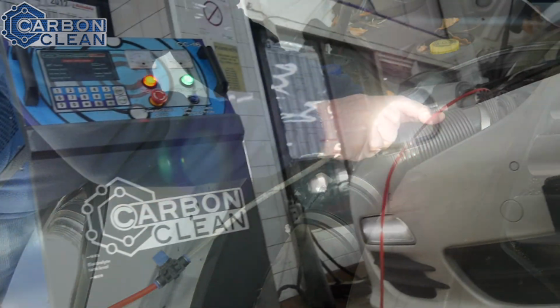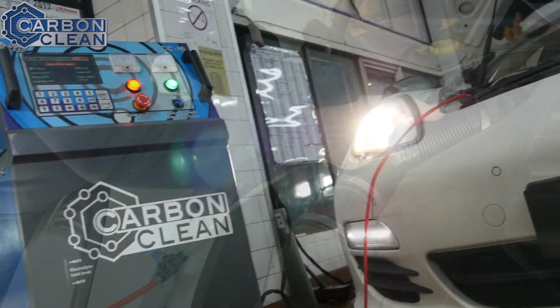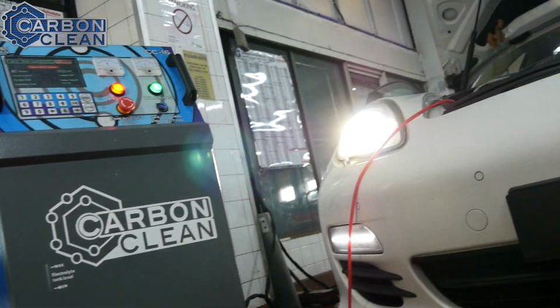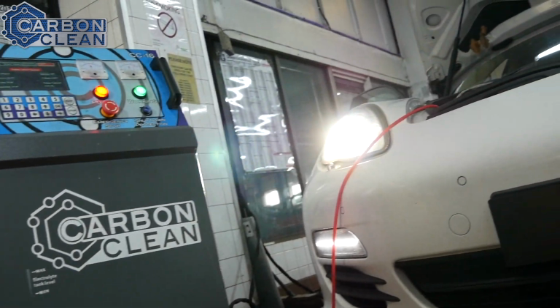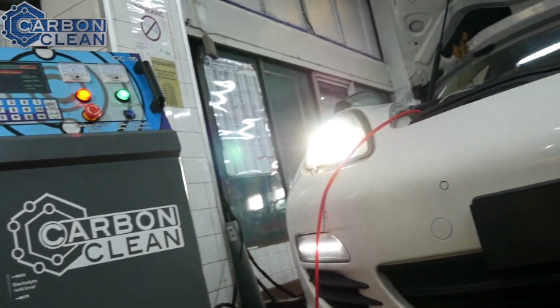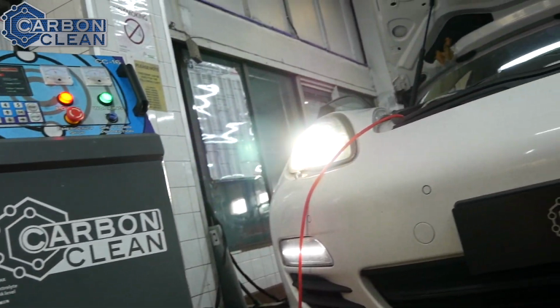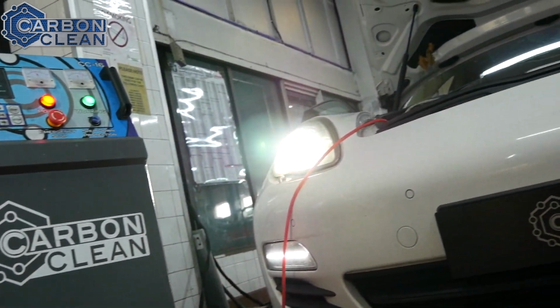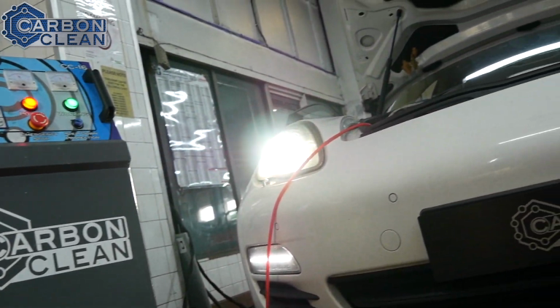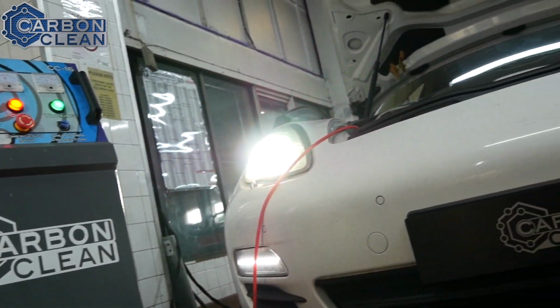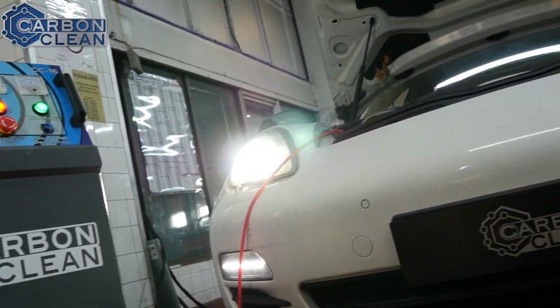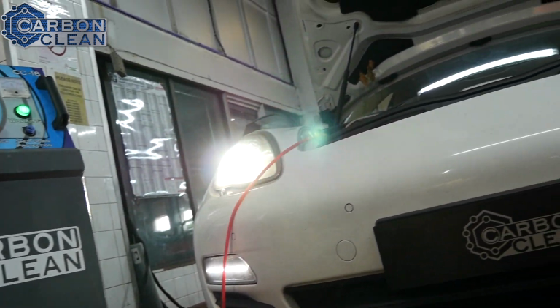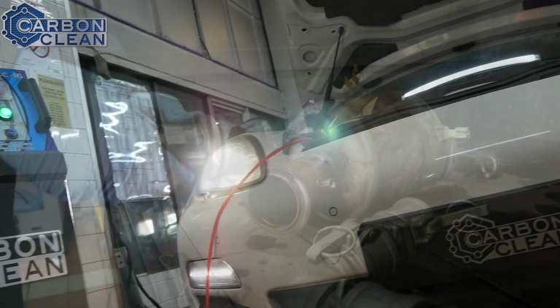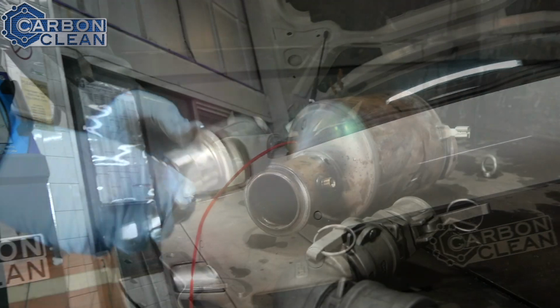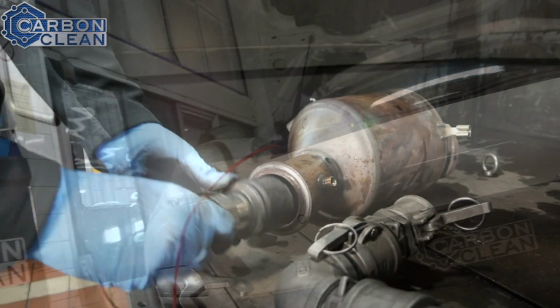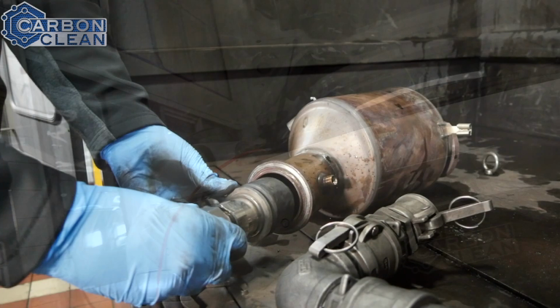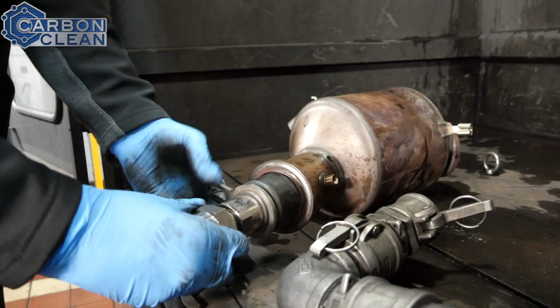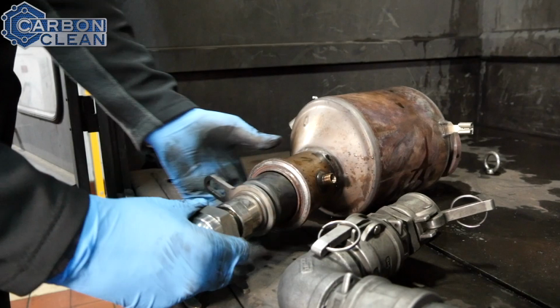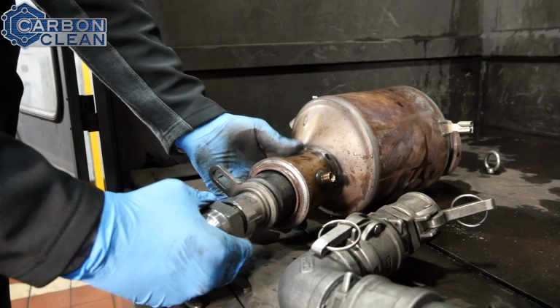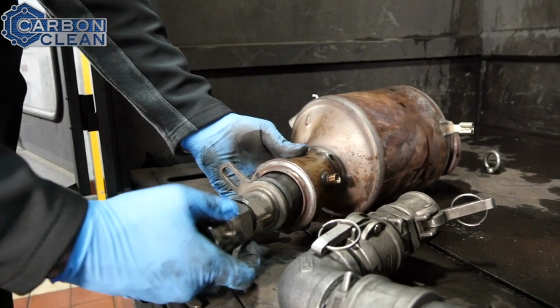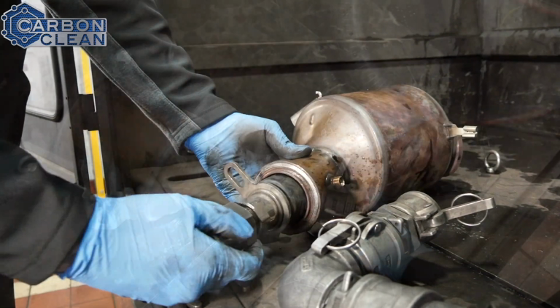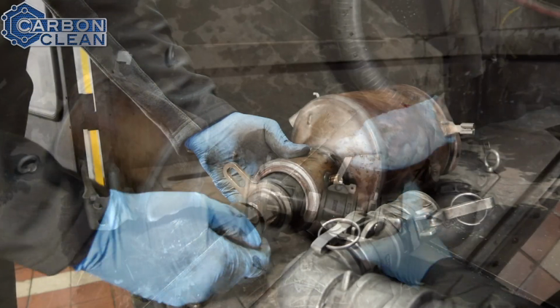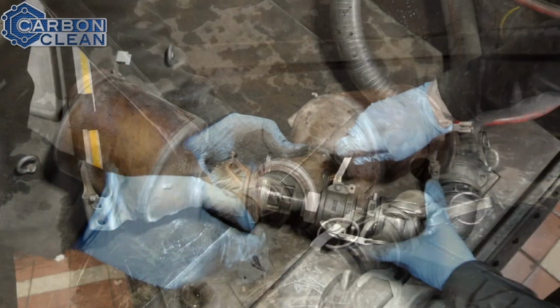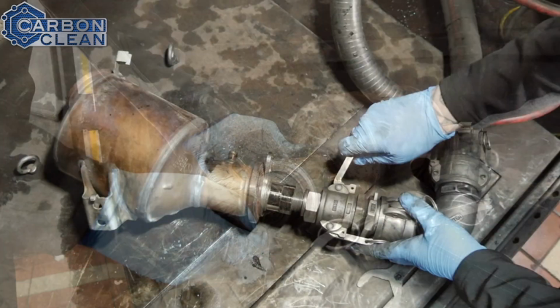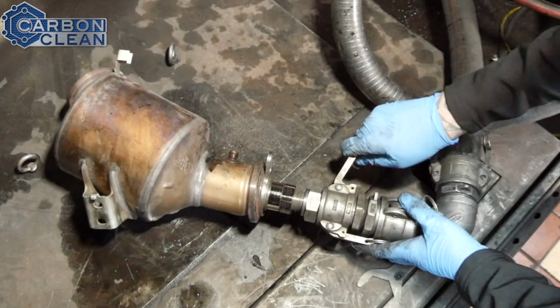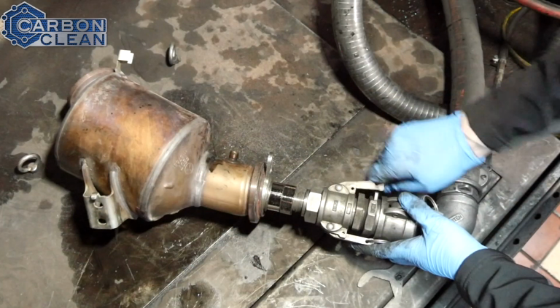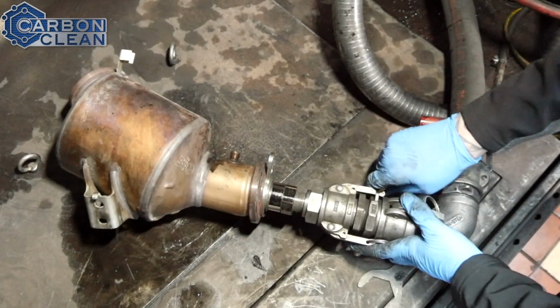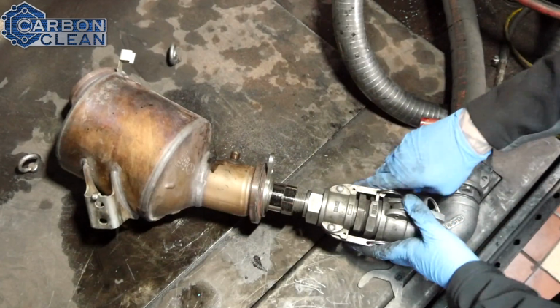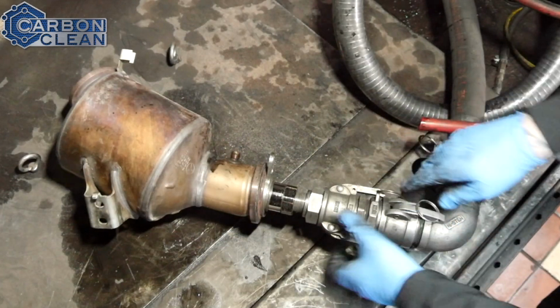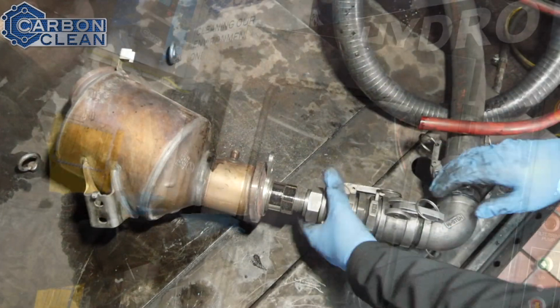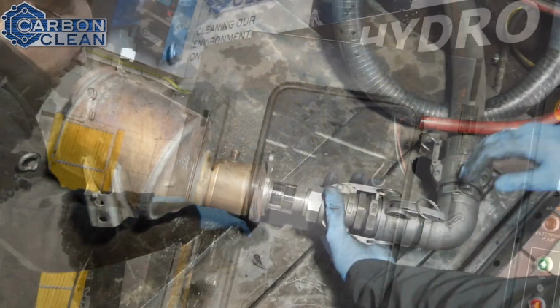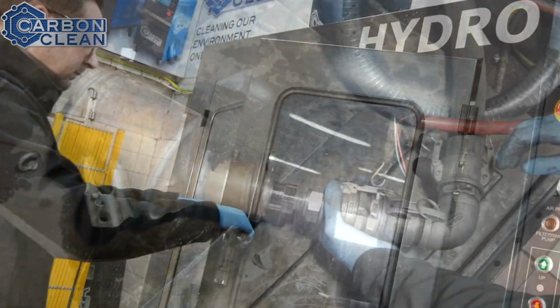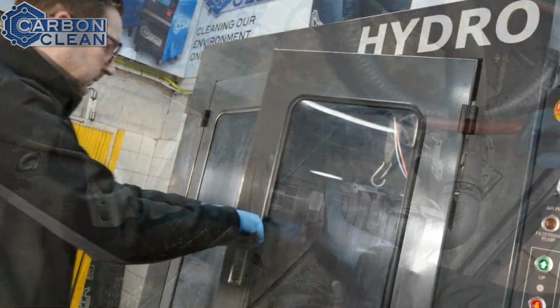There are no real expensive running costs at all with any of the machines — whether that's the engine cleaners or the DPF cleaning machines.